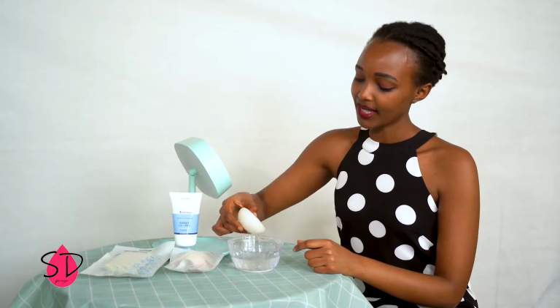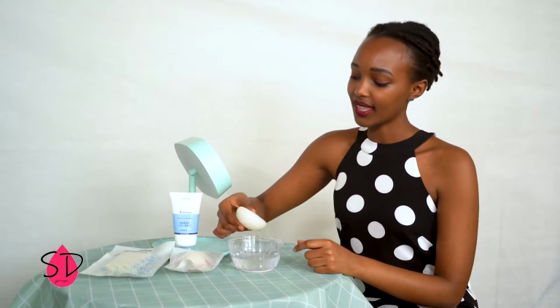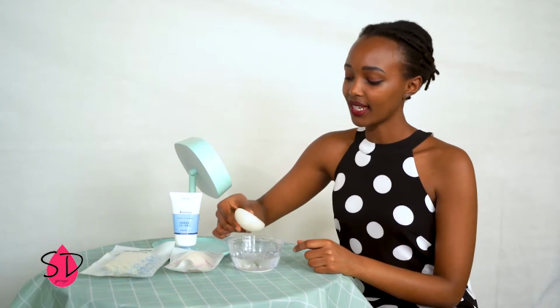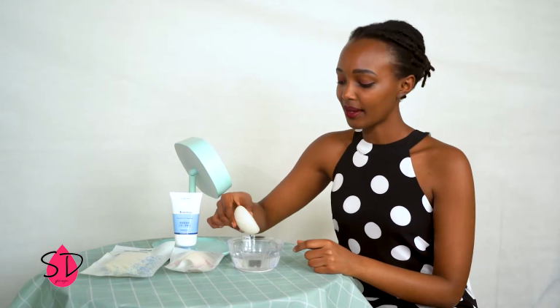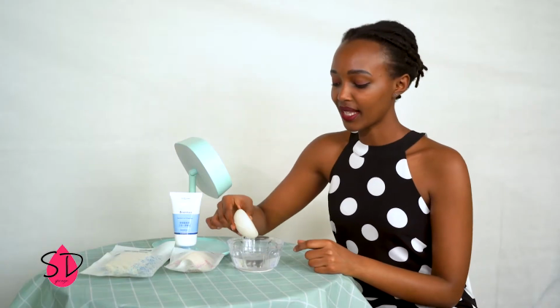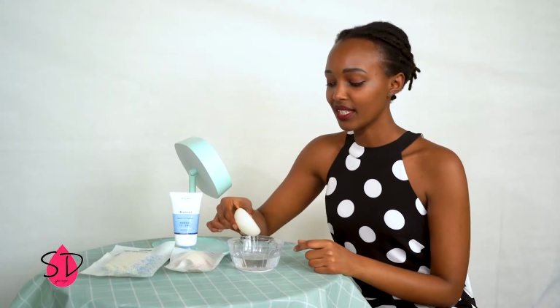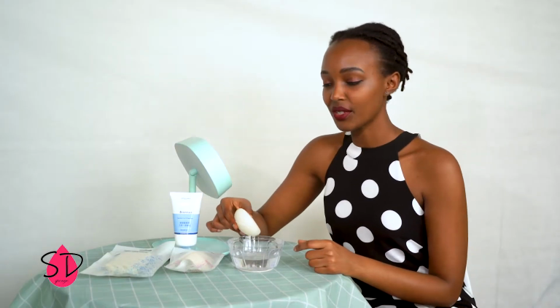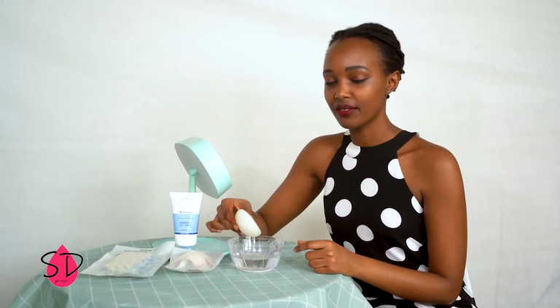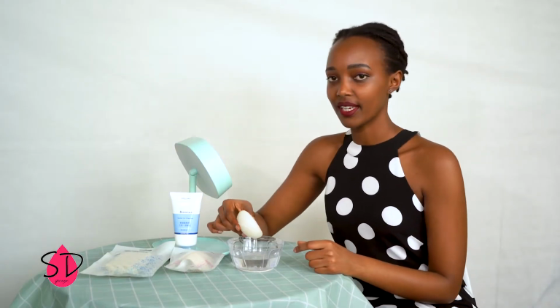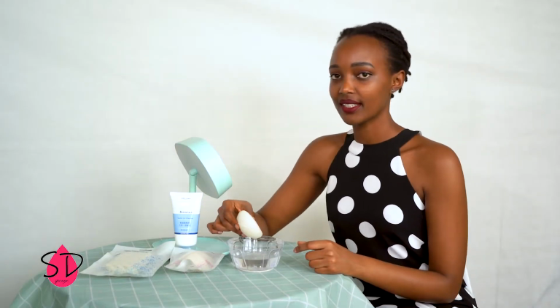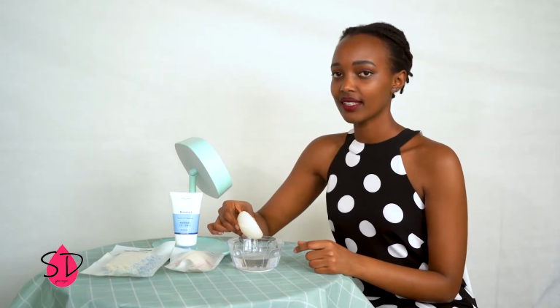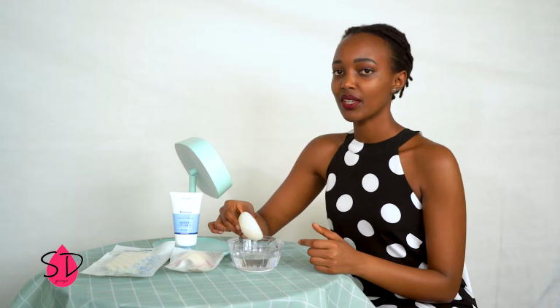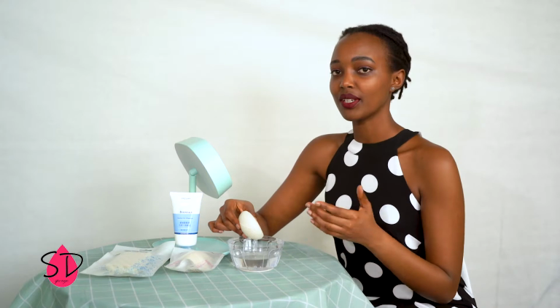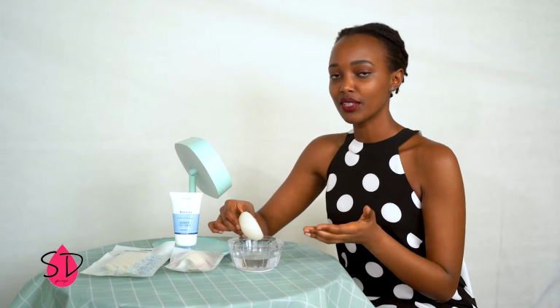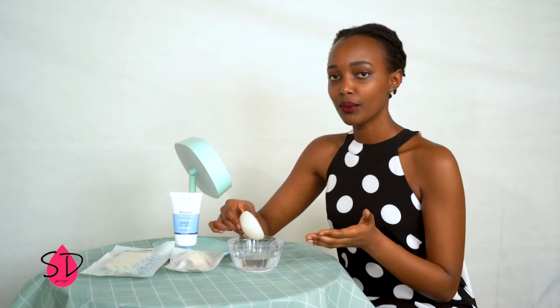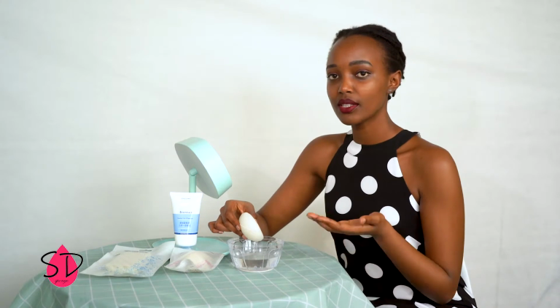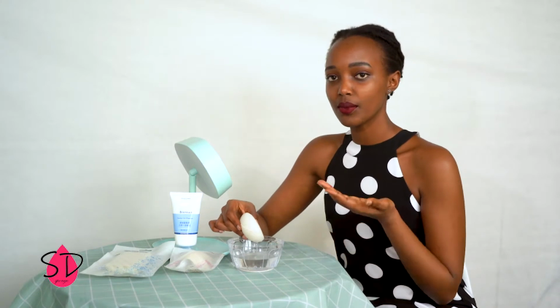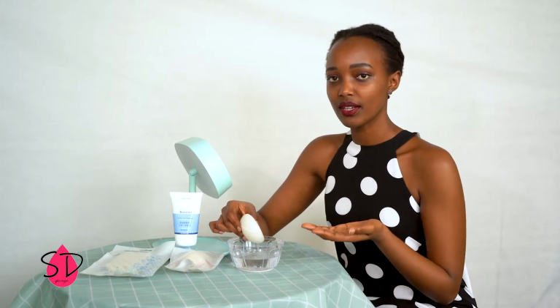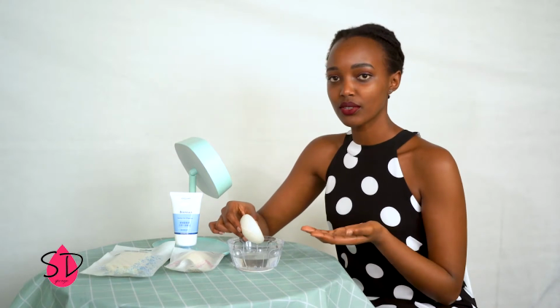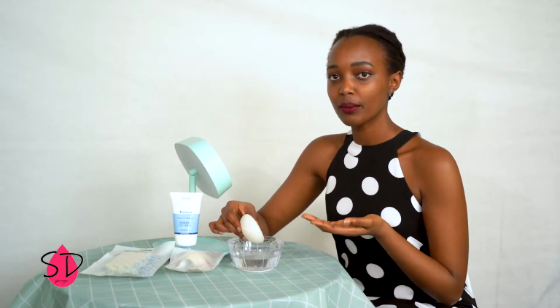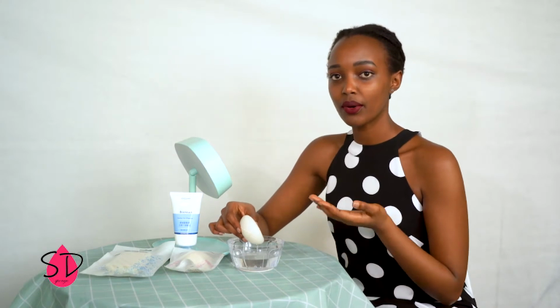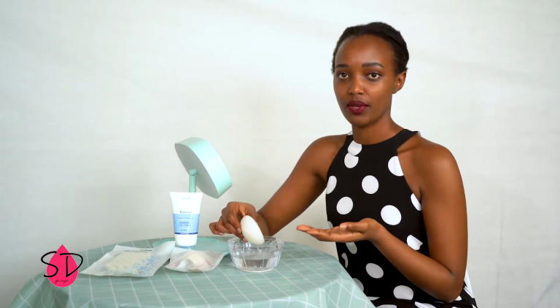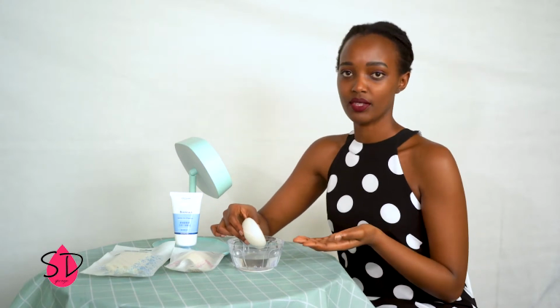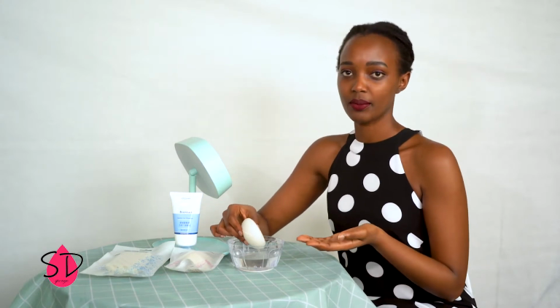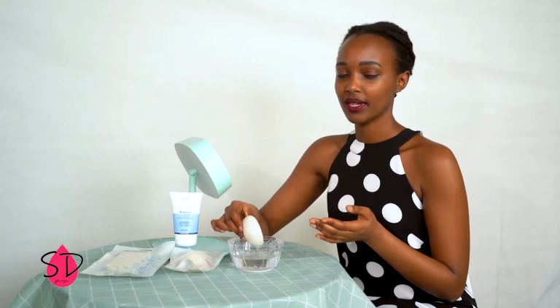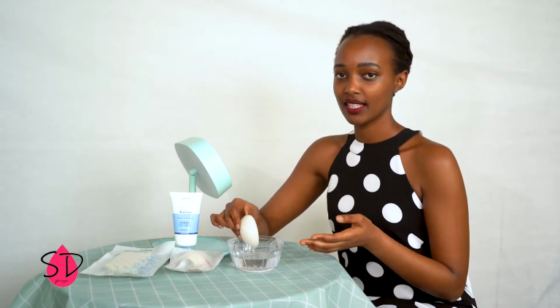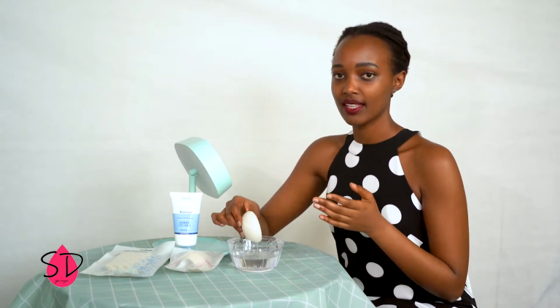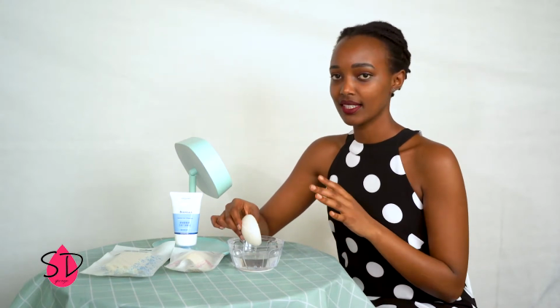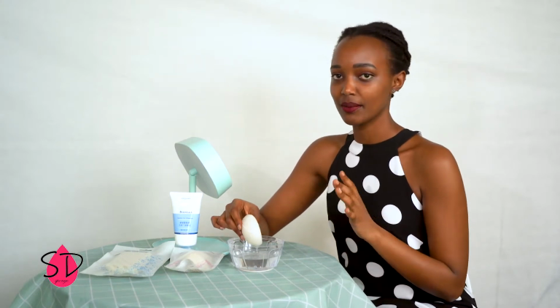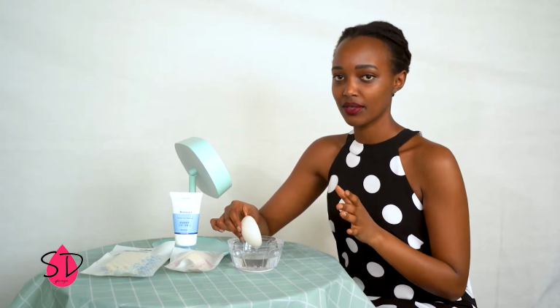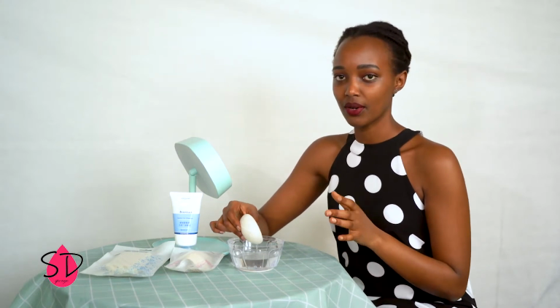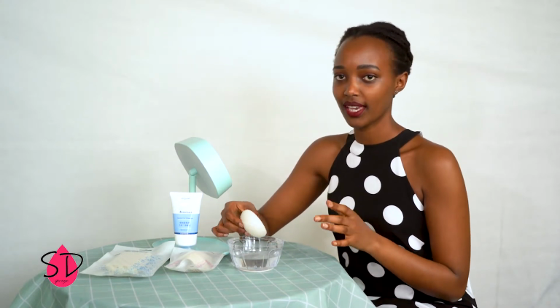Then apply it to your face. You can do it without soap or with soap — it is both okay.